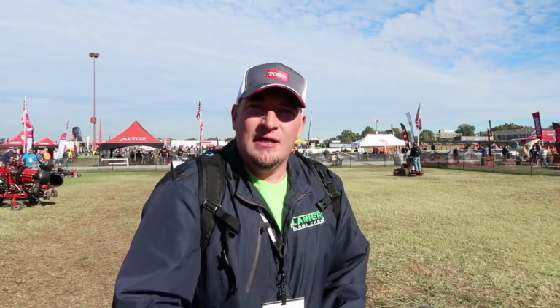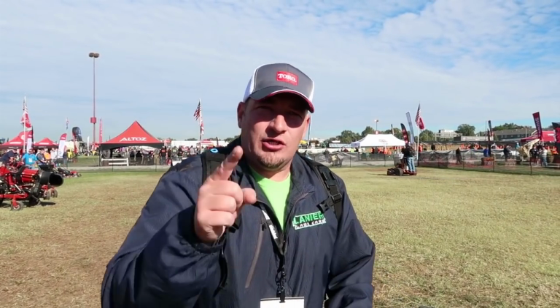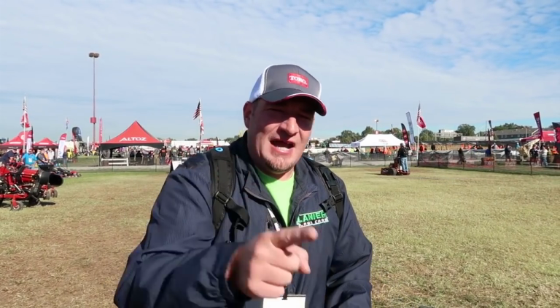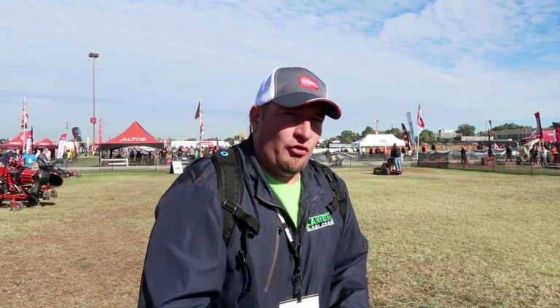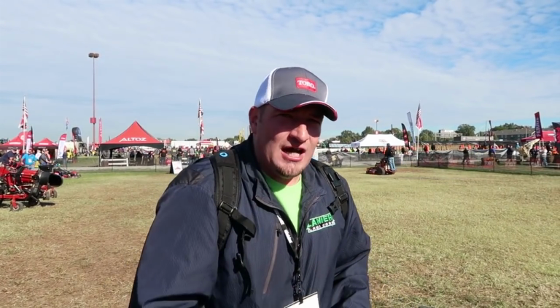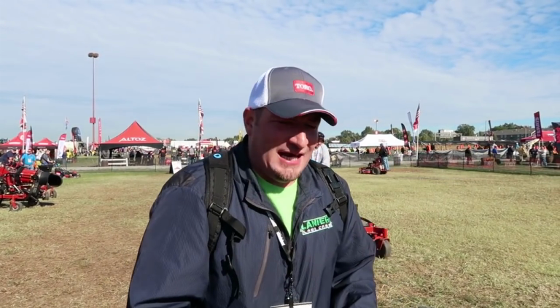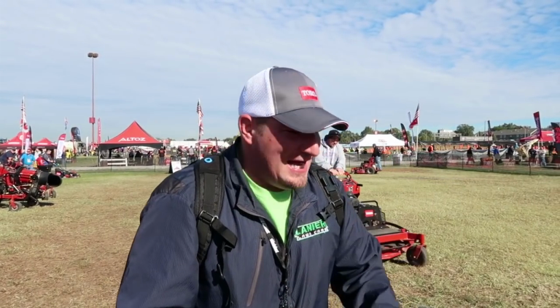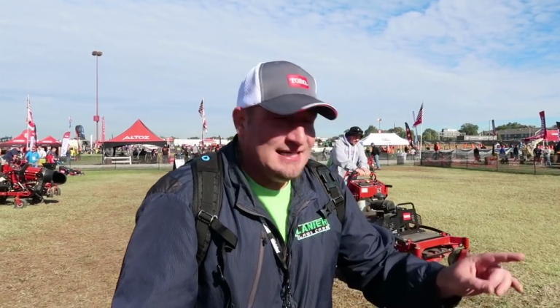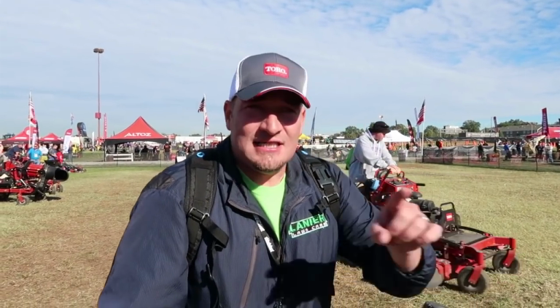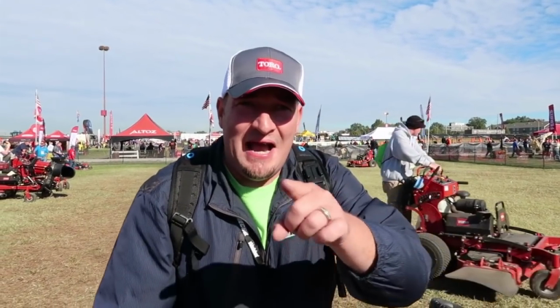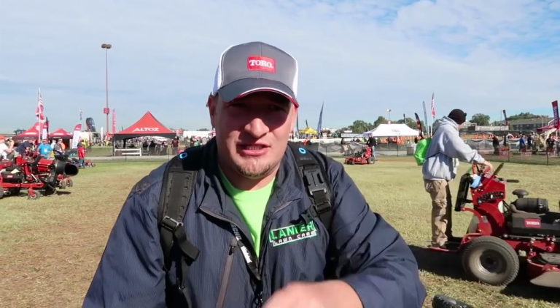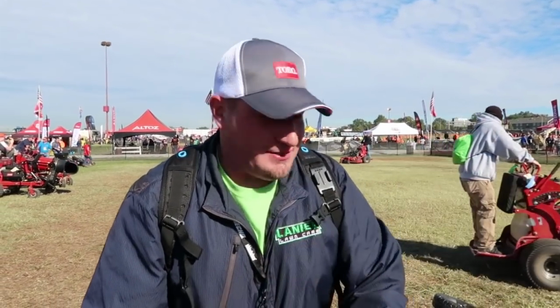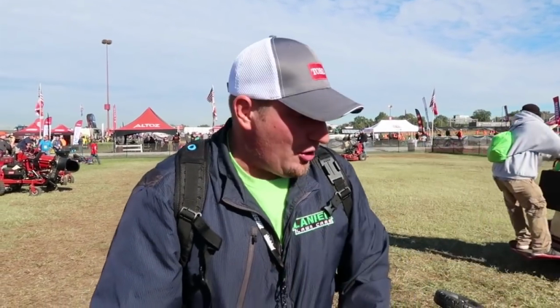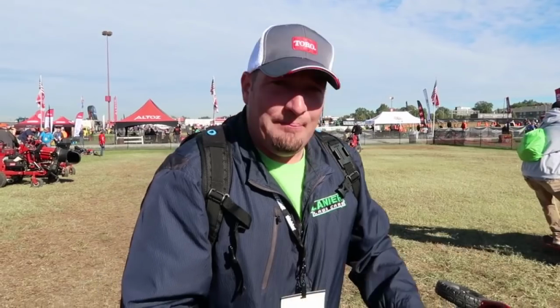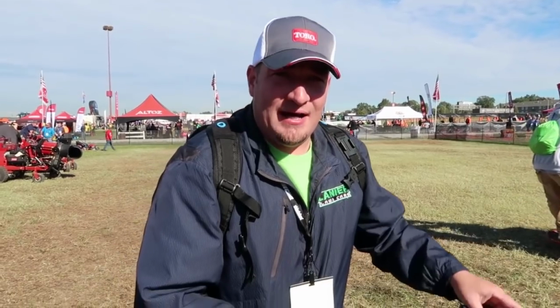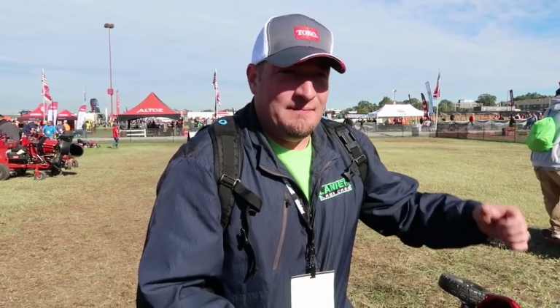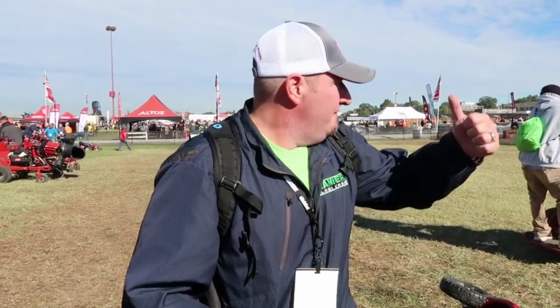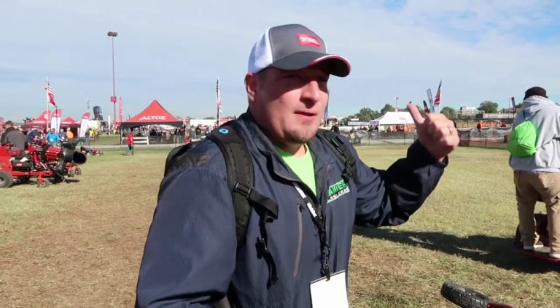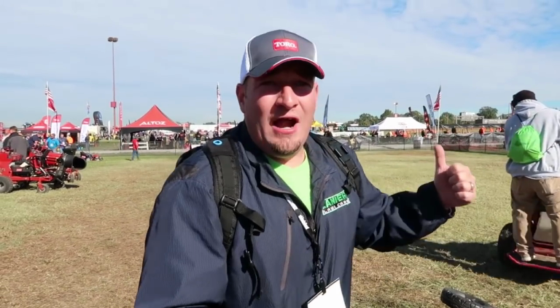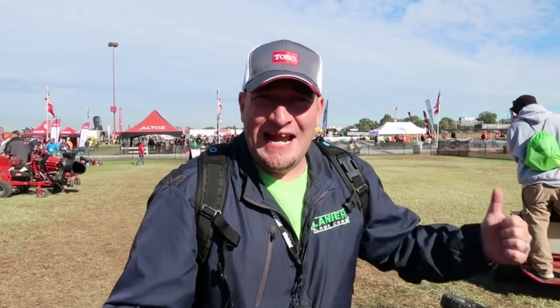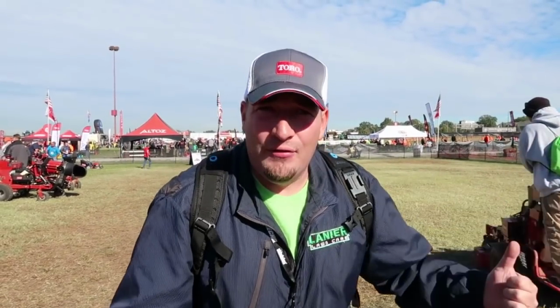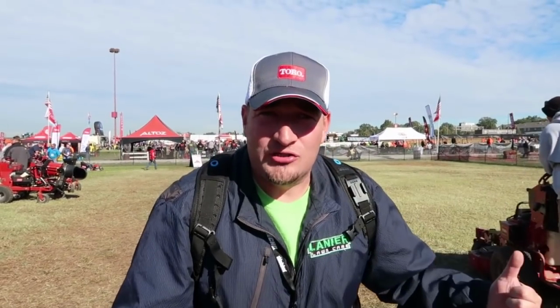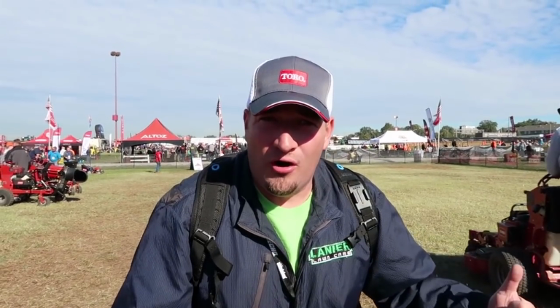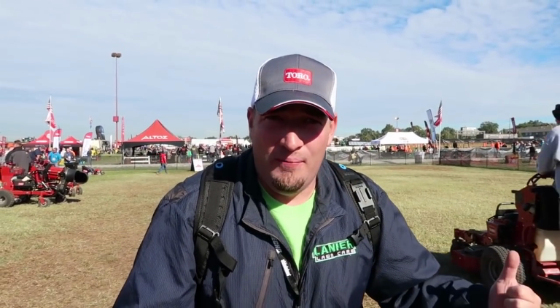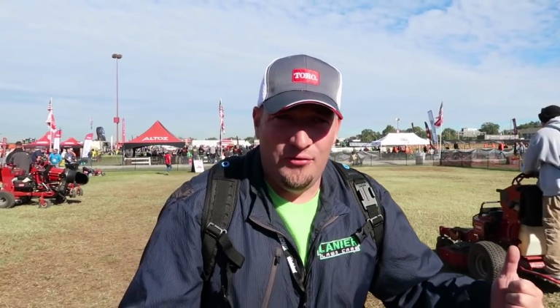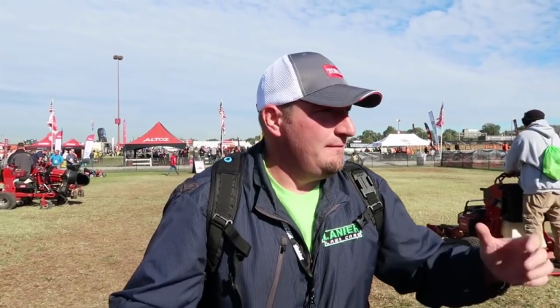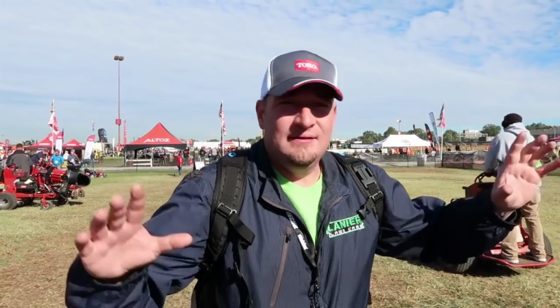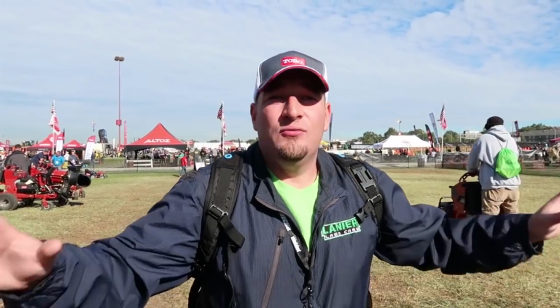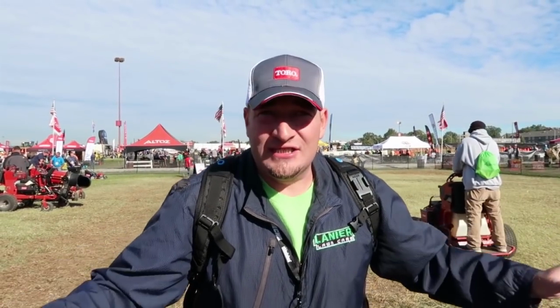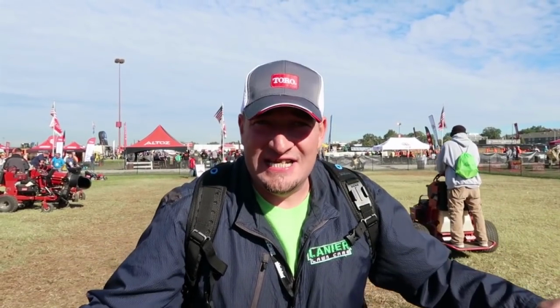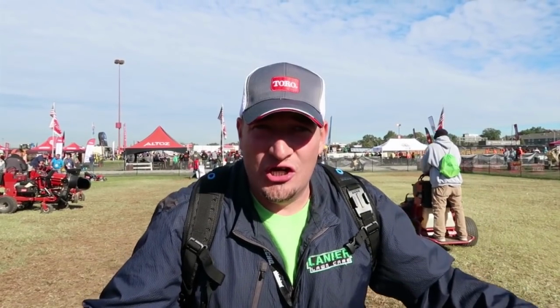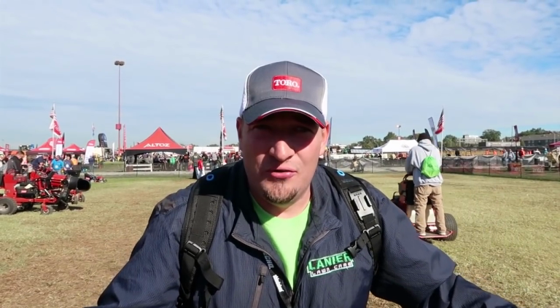Thanks for watching guys, smash the subscribe button. We're hanging out at the Toro booth — we'll see you soon.